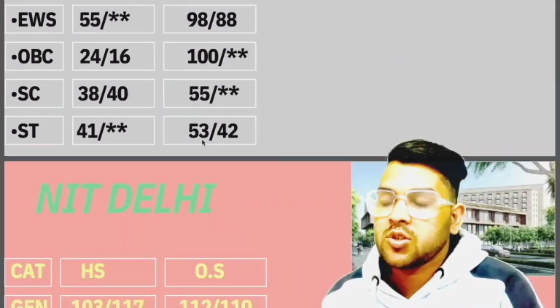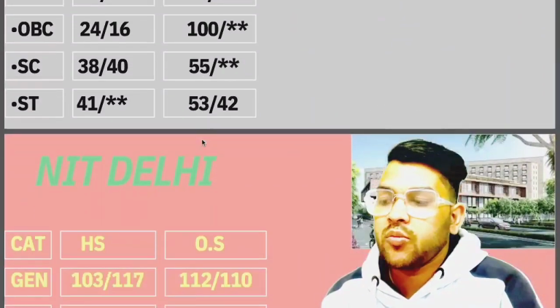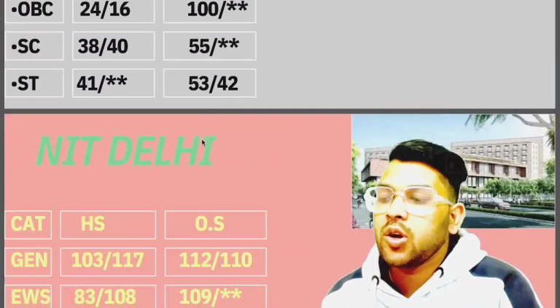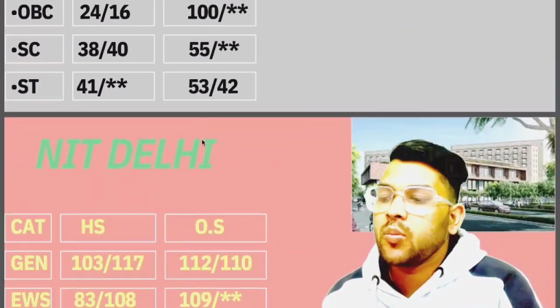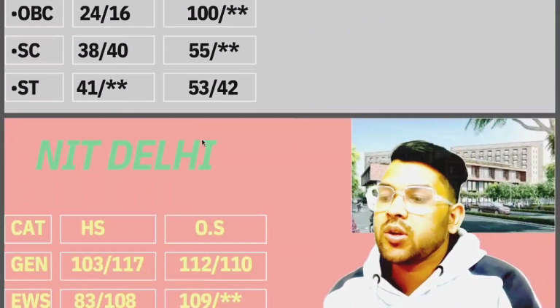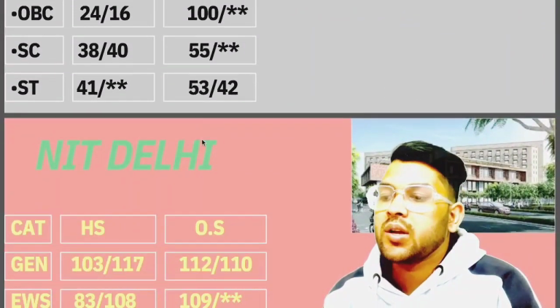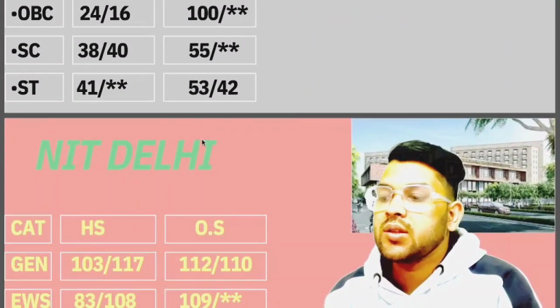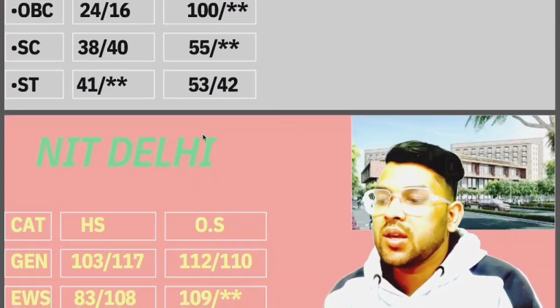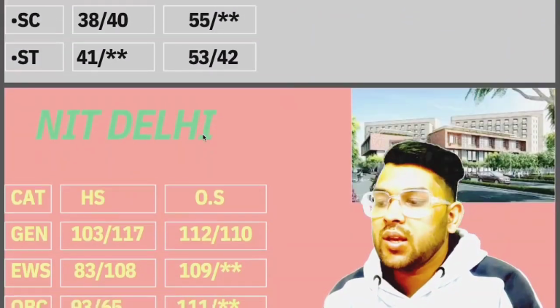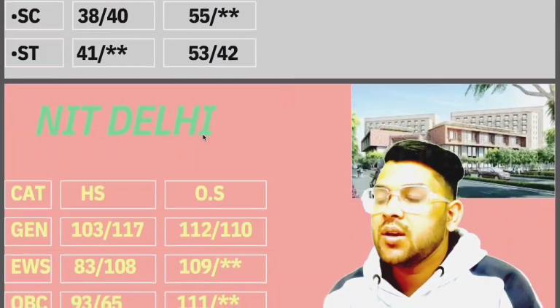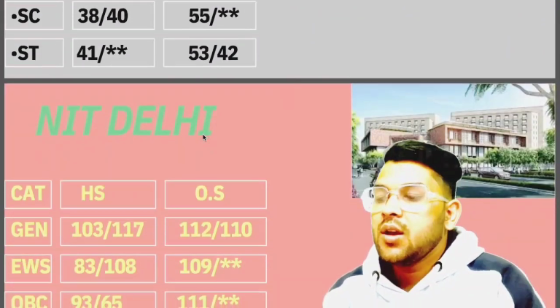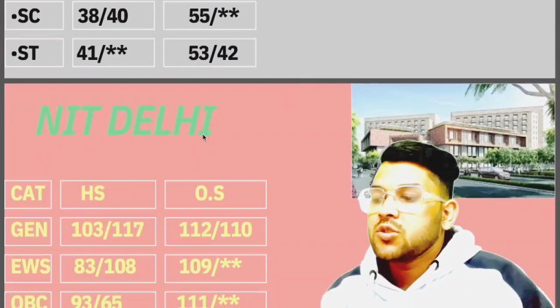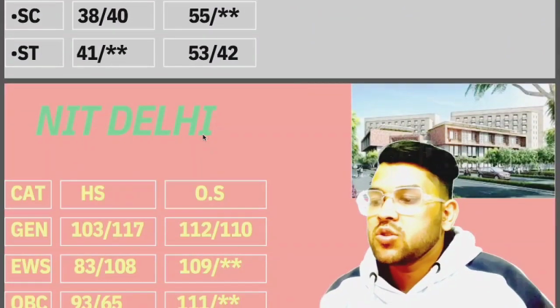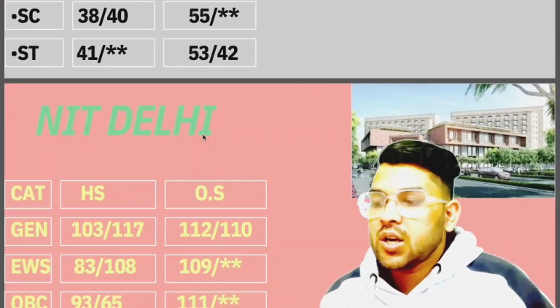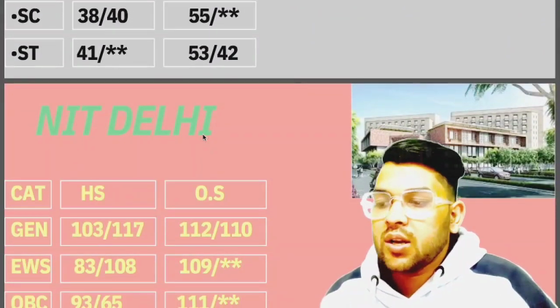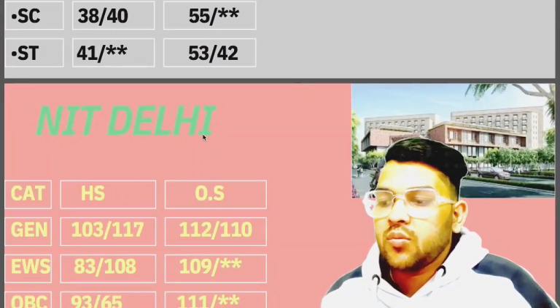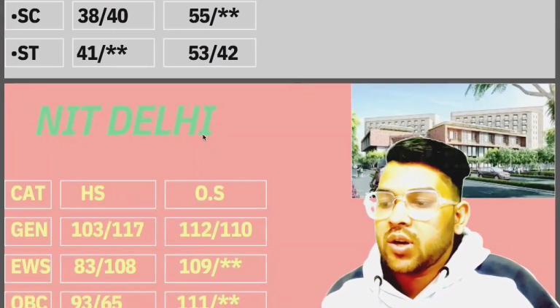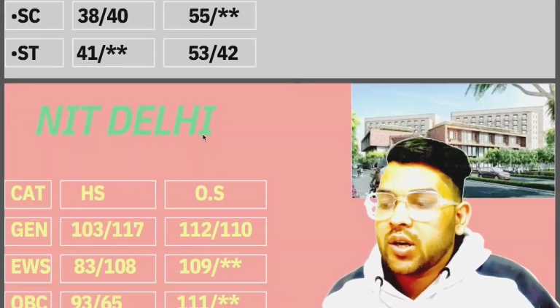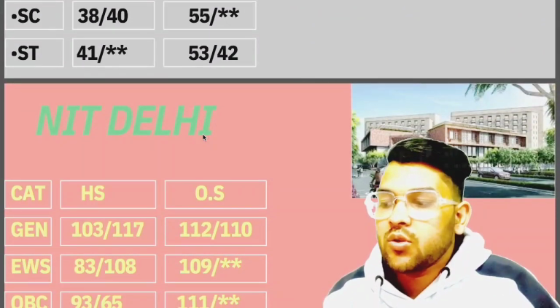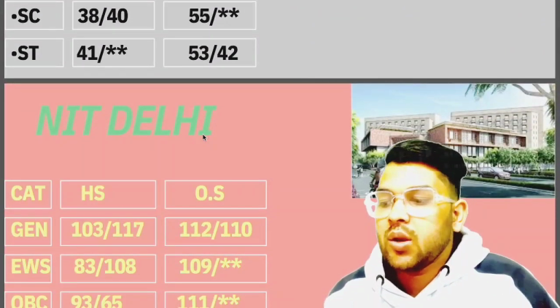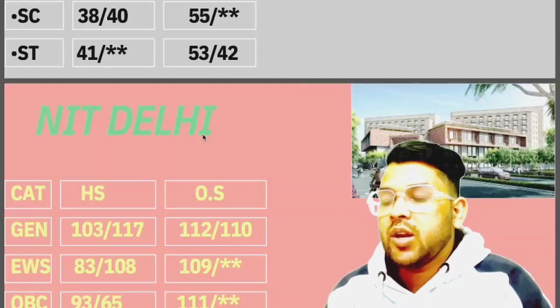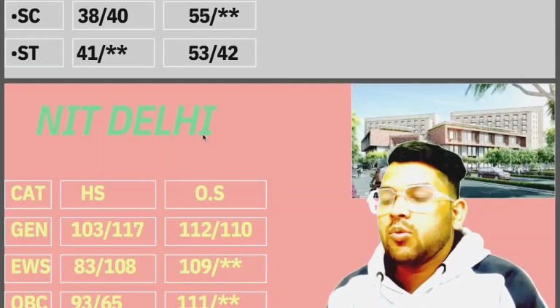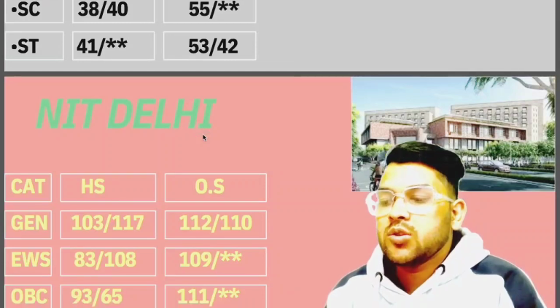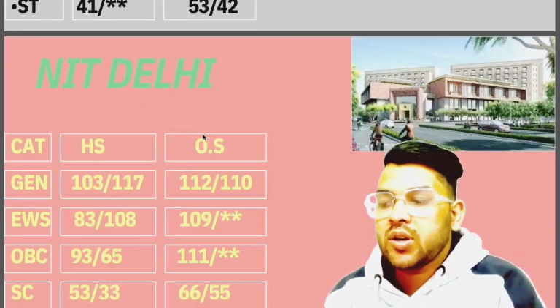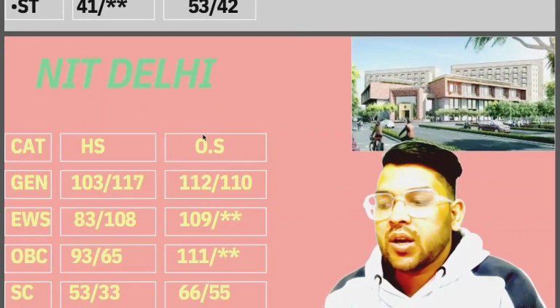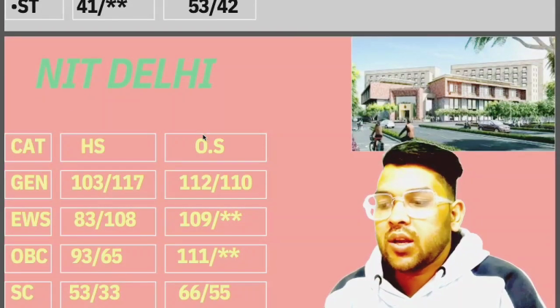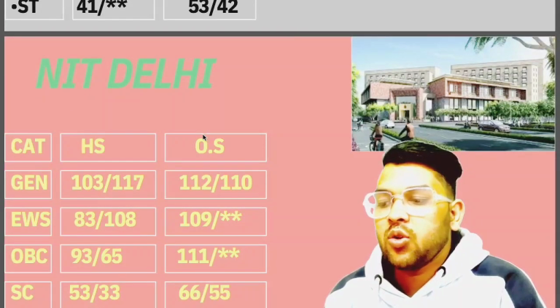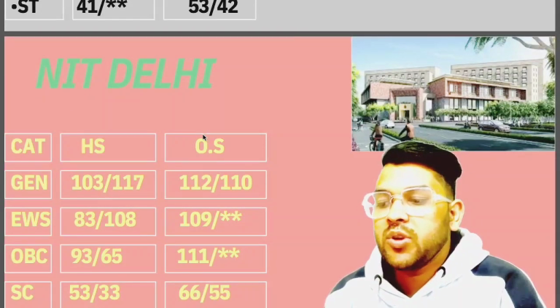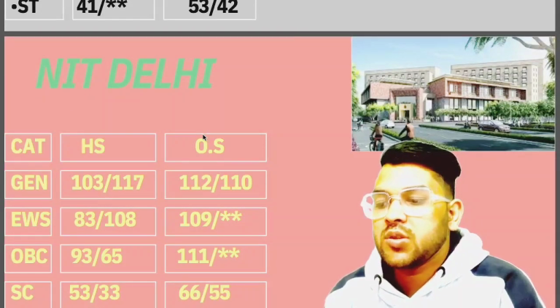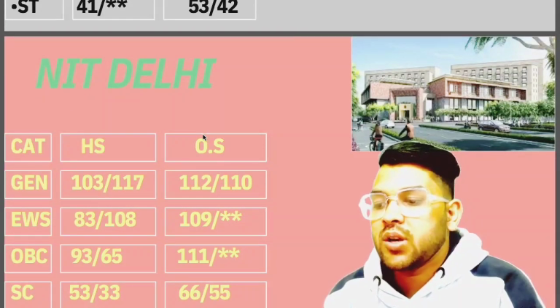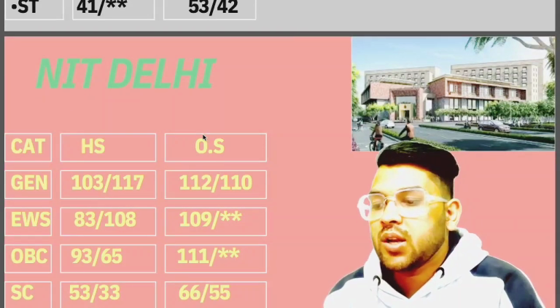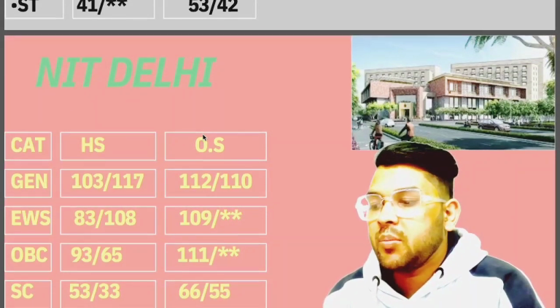Now if you talk about NIT Delhi: General 112, EWS 109, OBC 111, SC 66.